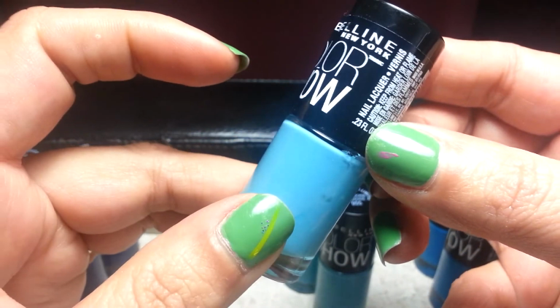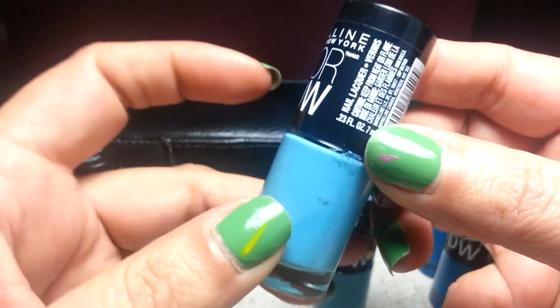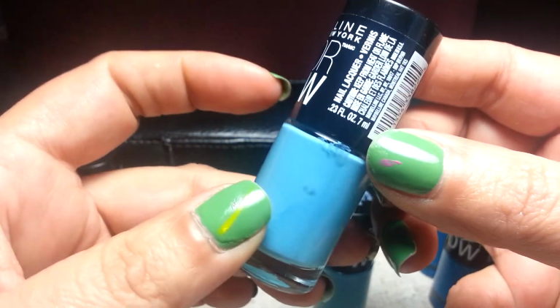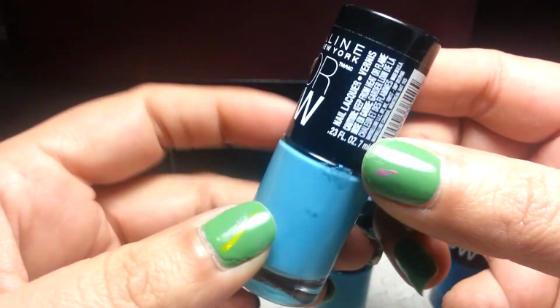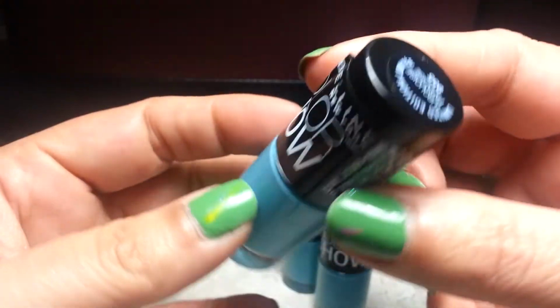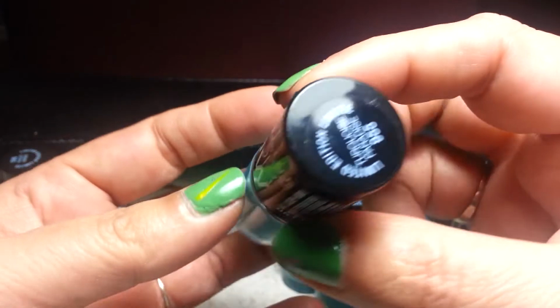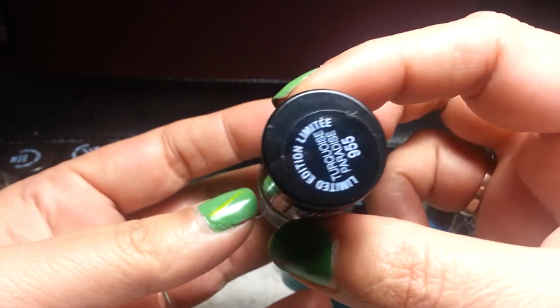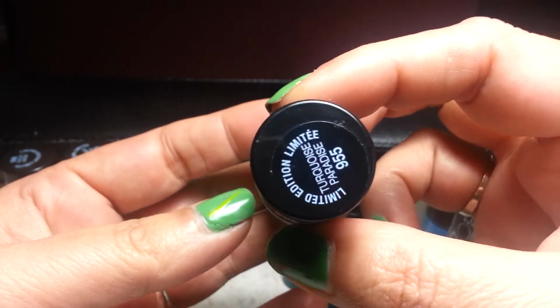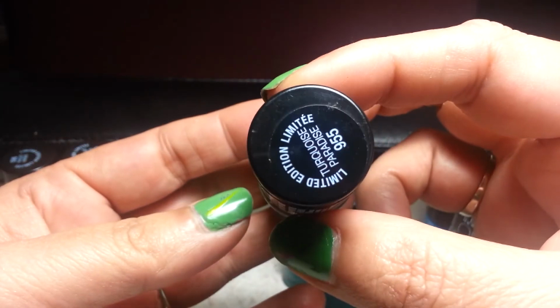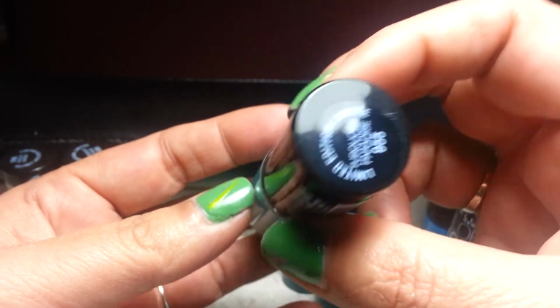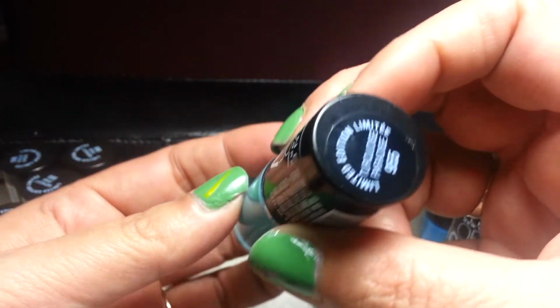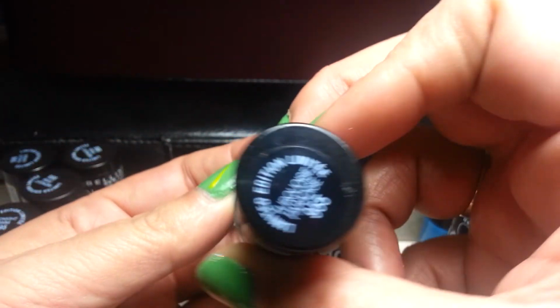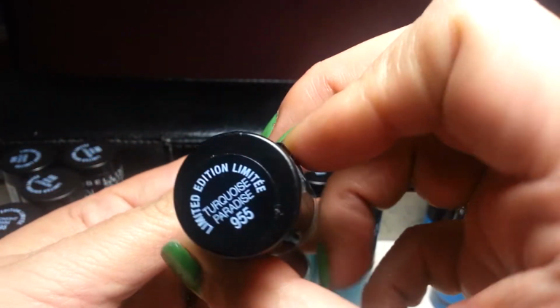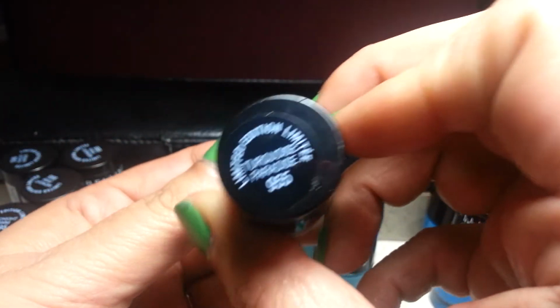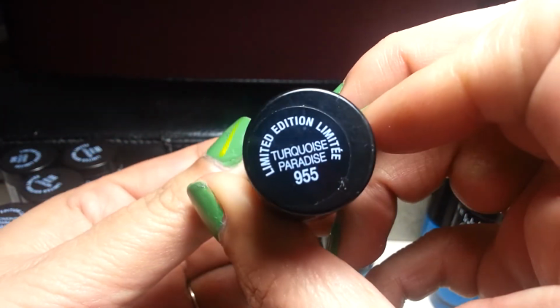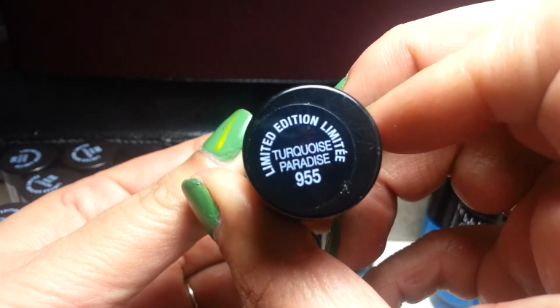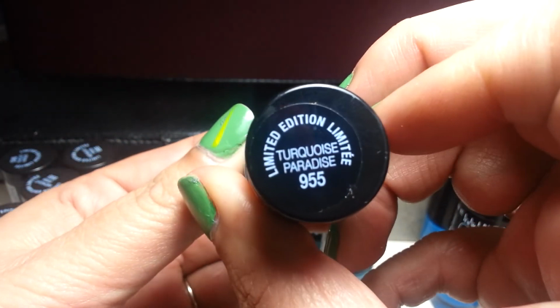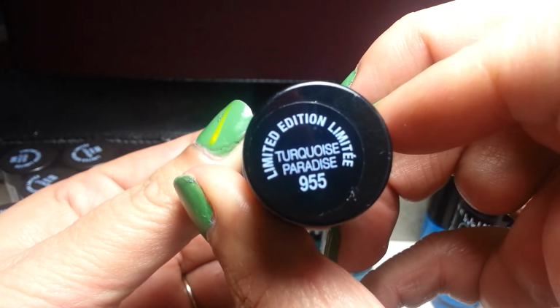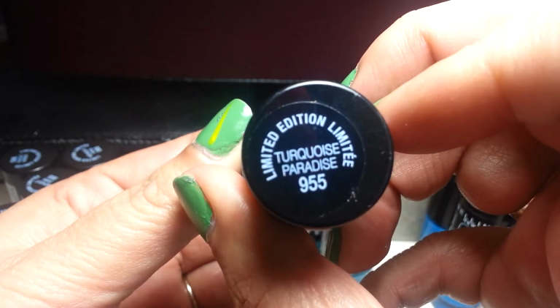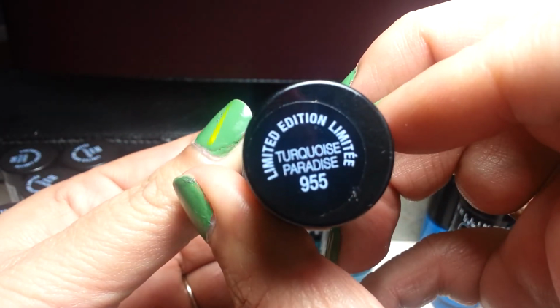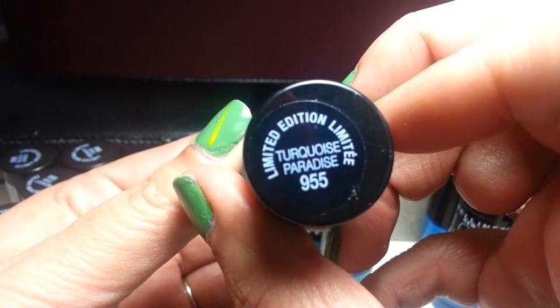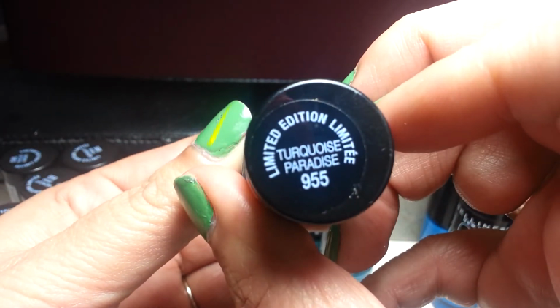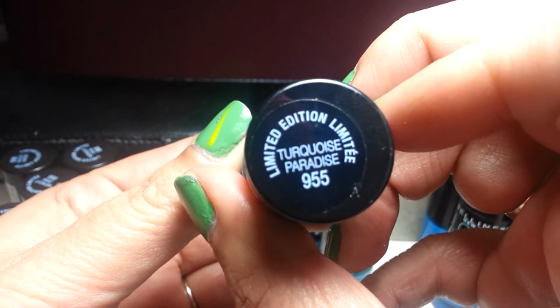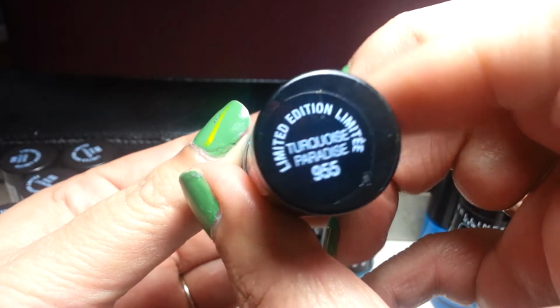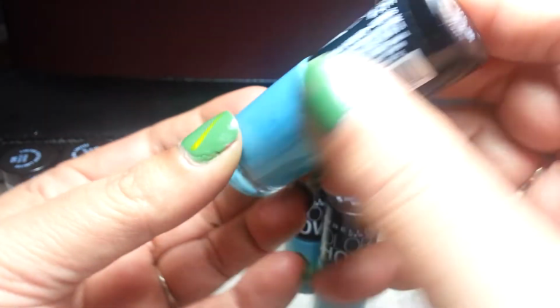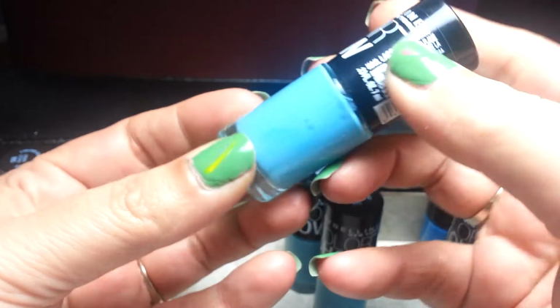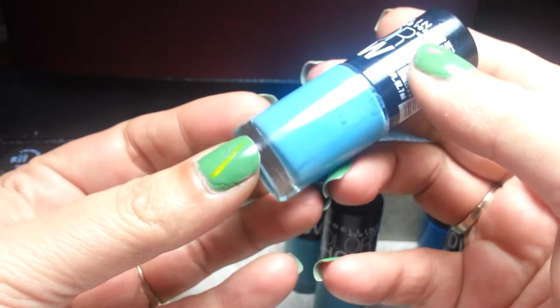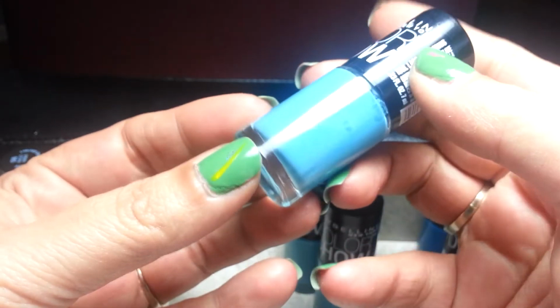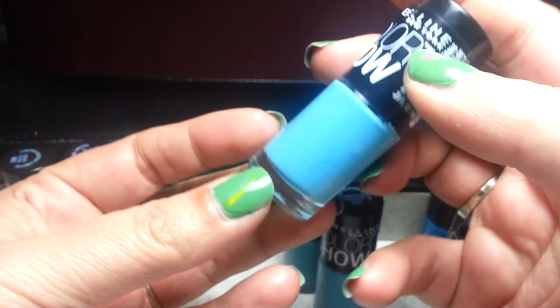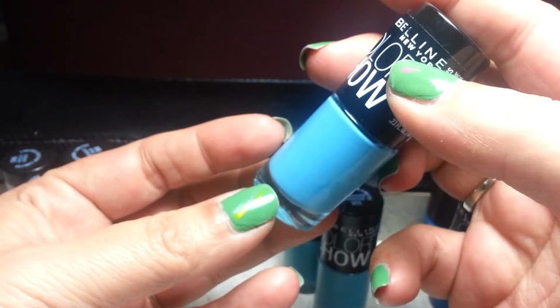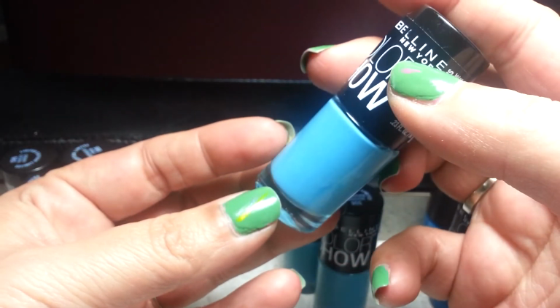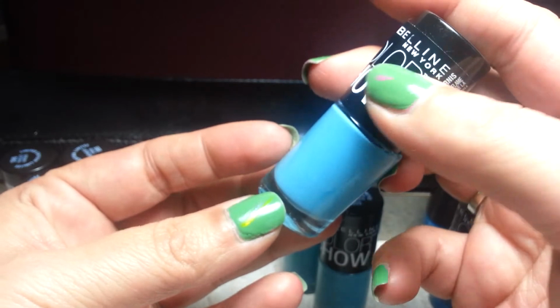This one's just regular — it's called Turquoise Paradise. It's really pretty.